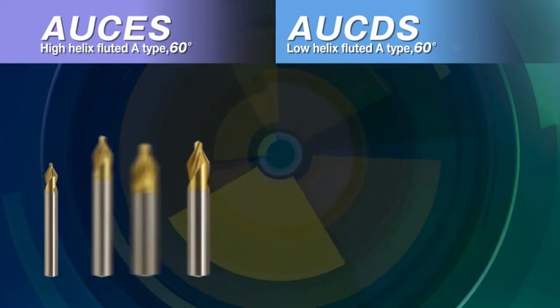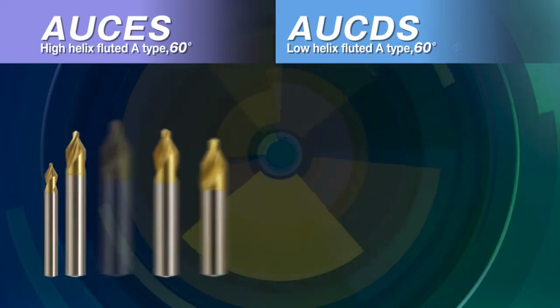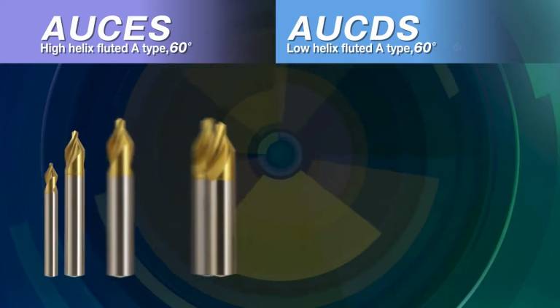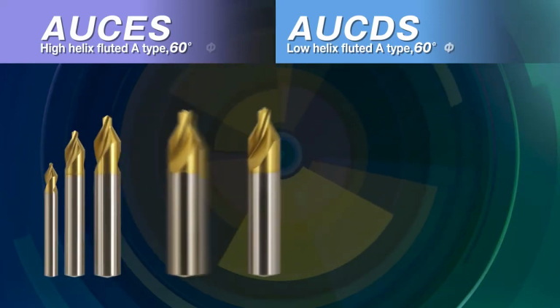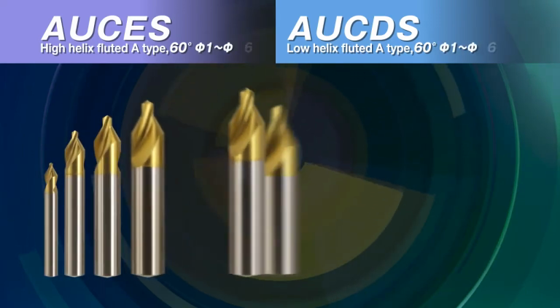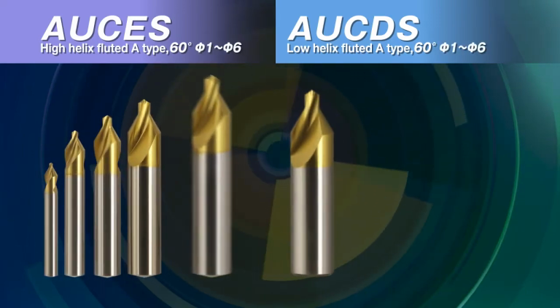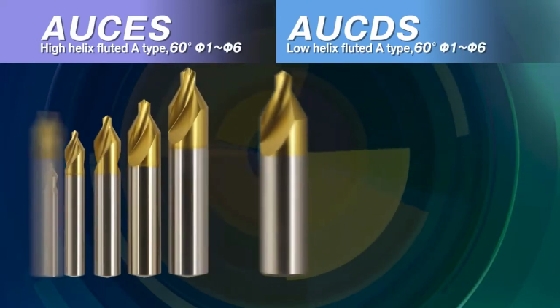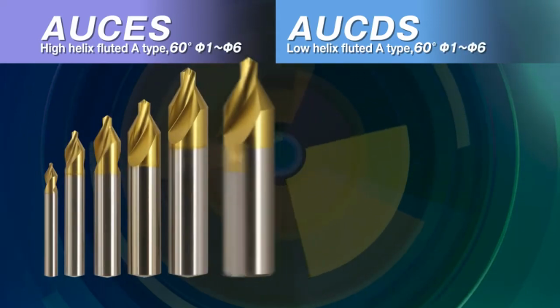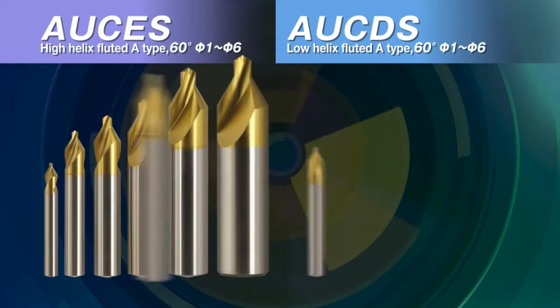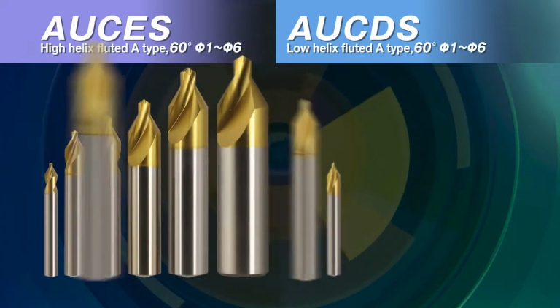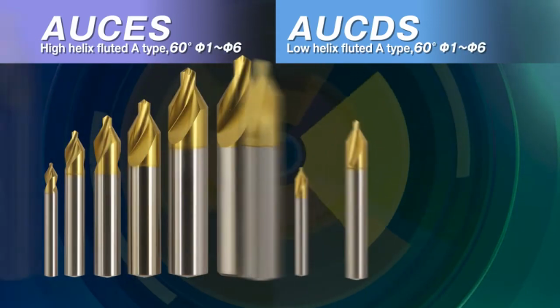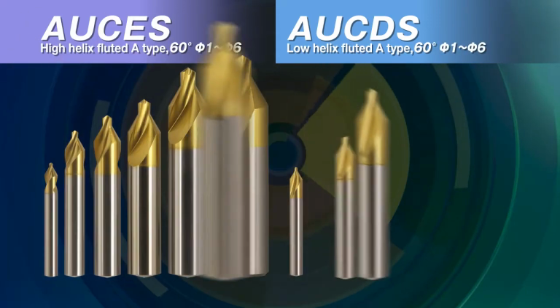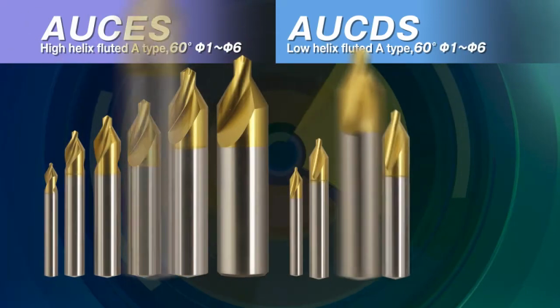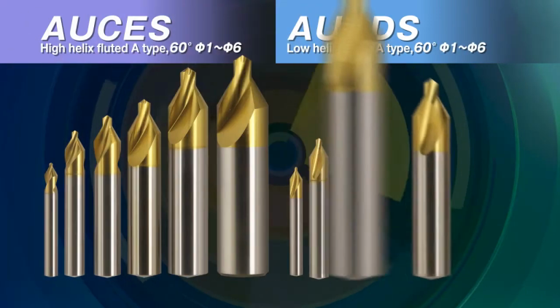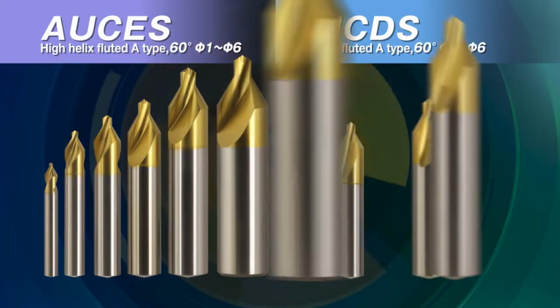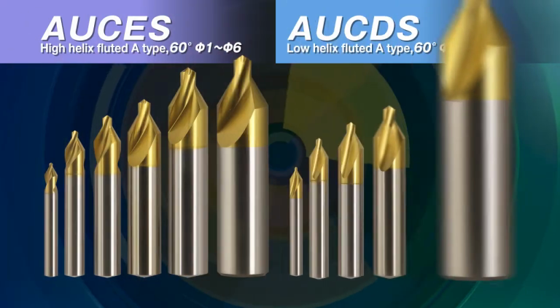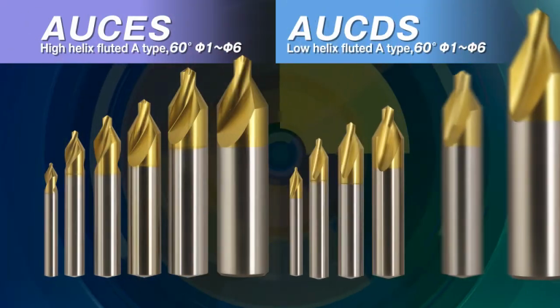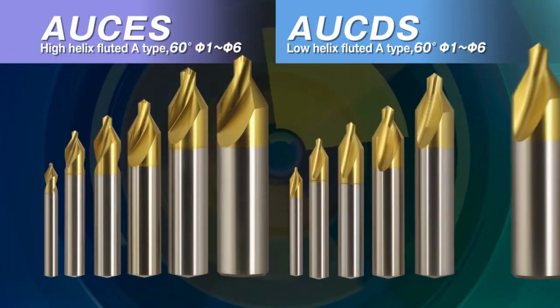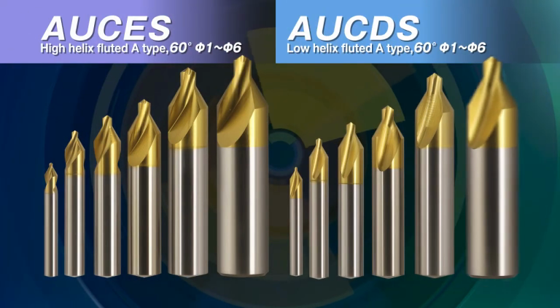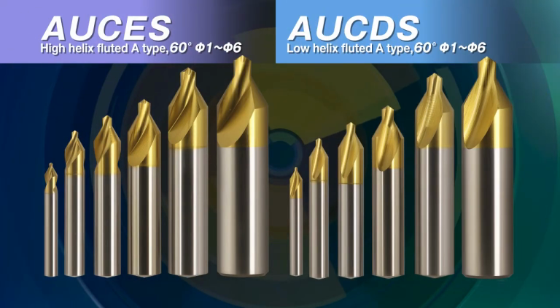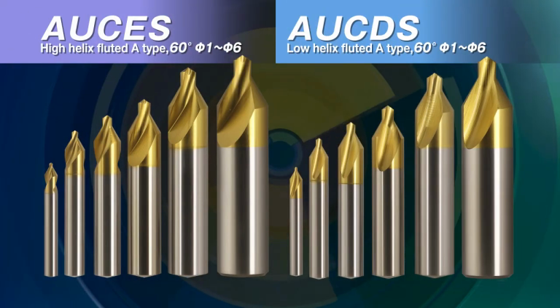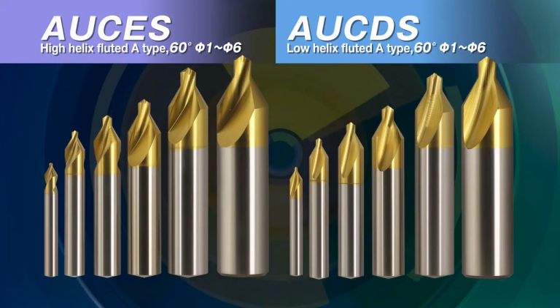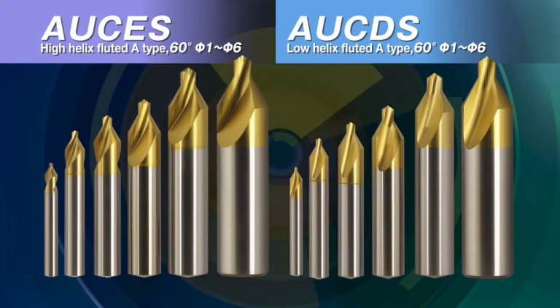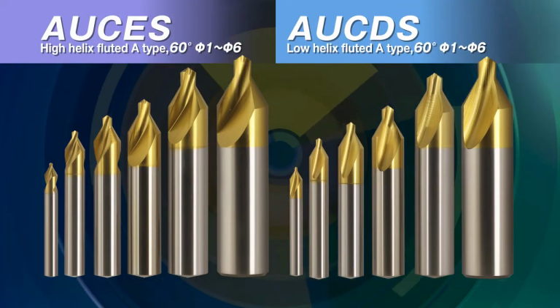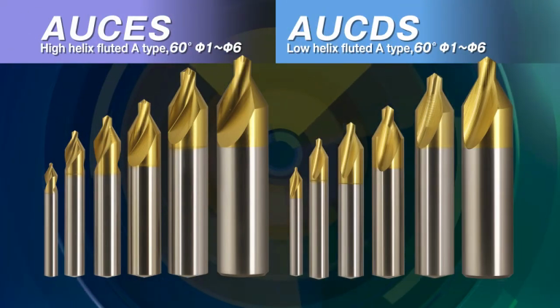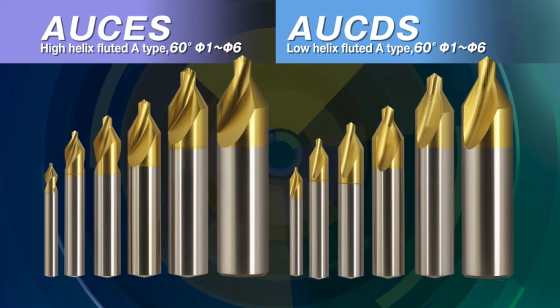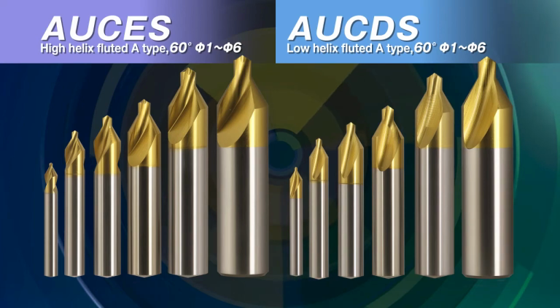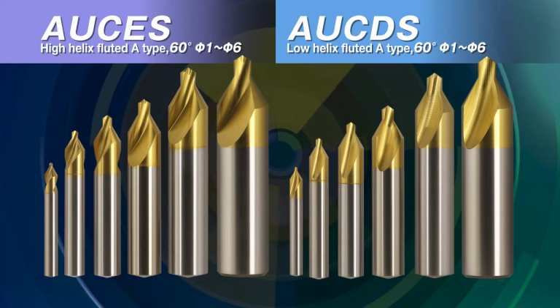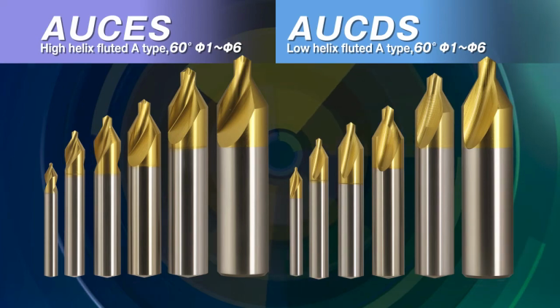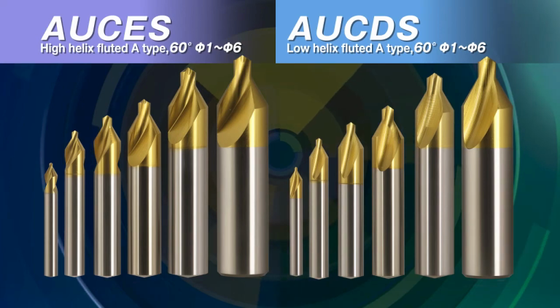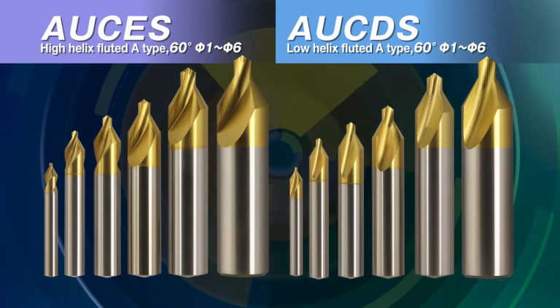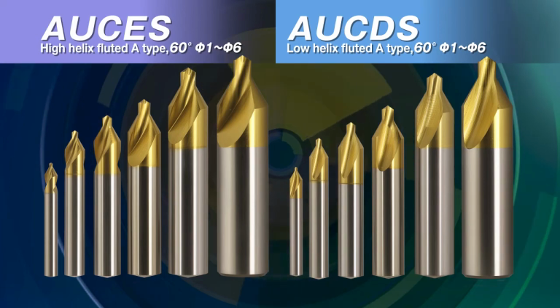Drill diameters range from 1 mm to 6 mm, with two types of helix angles available.